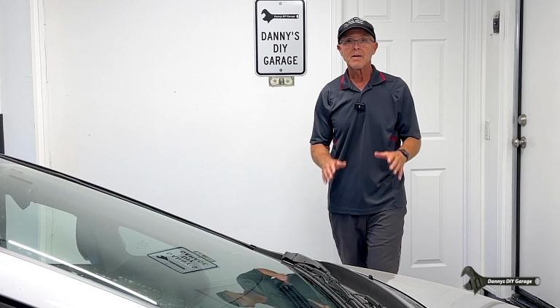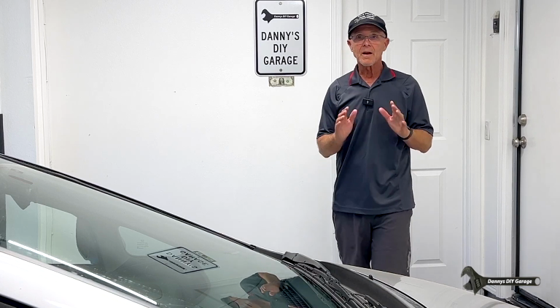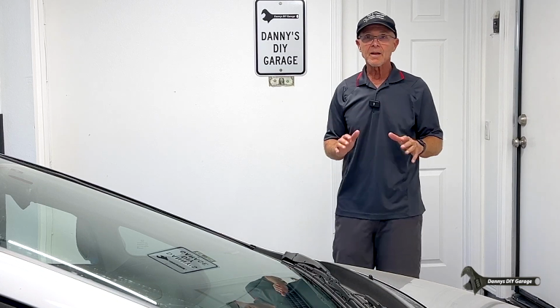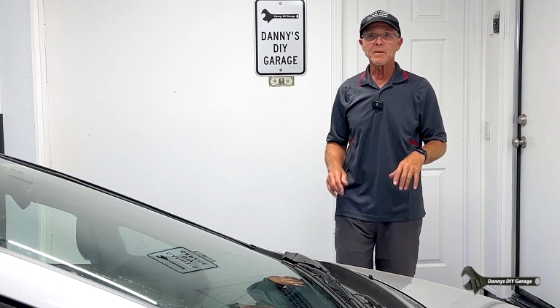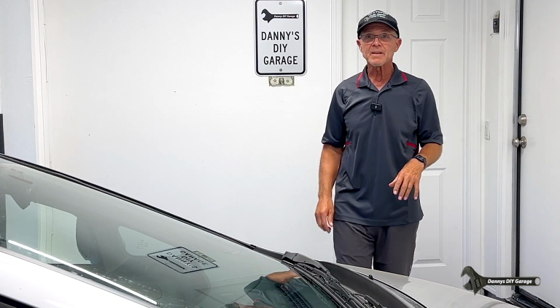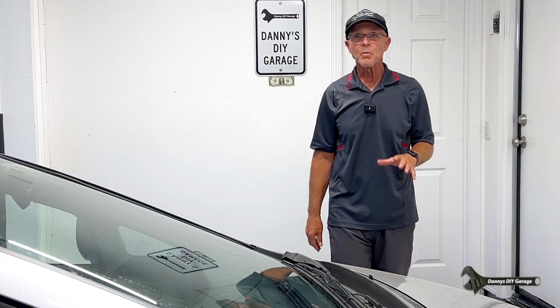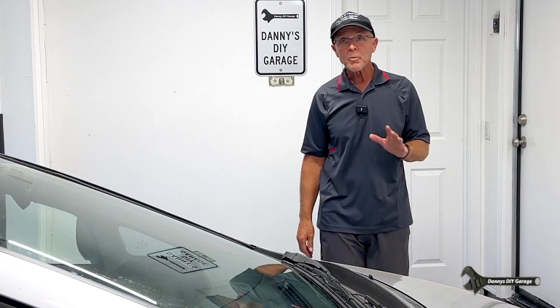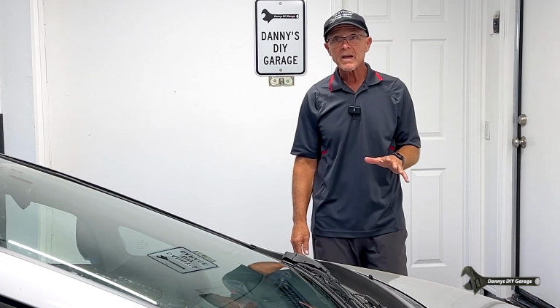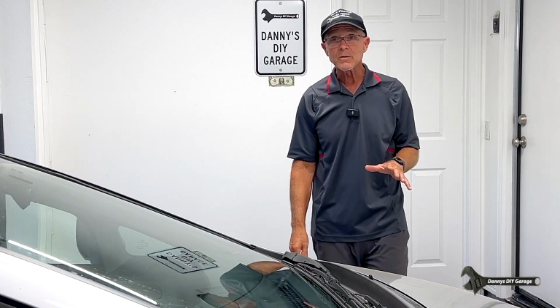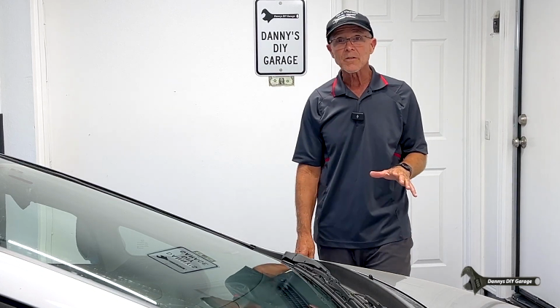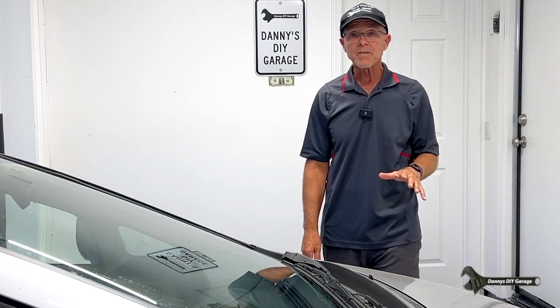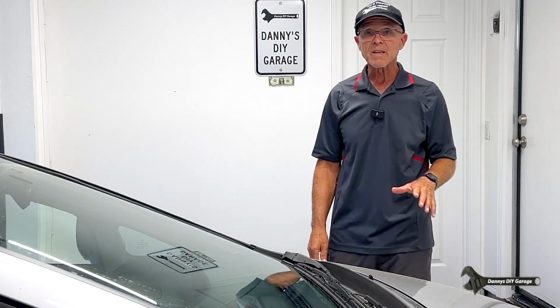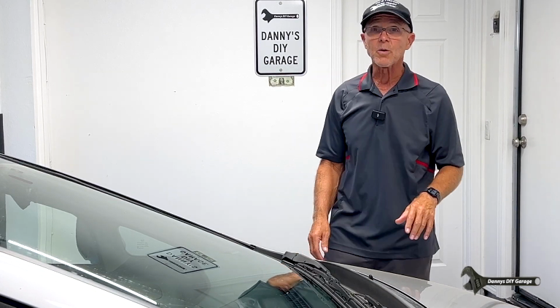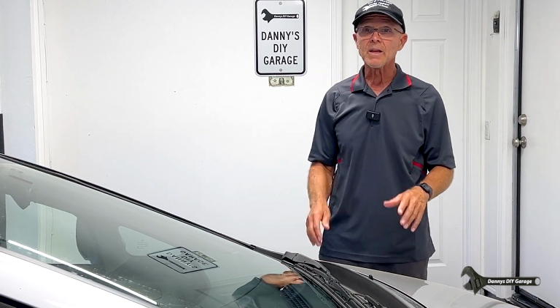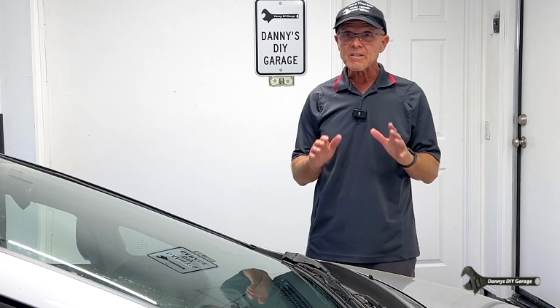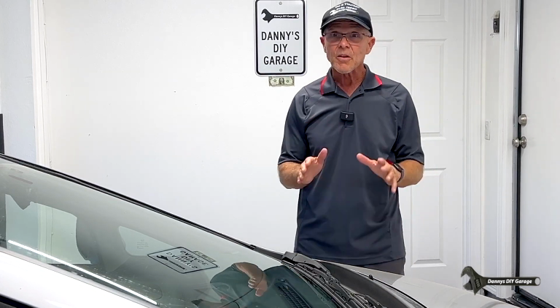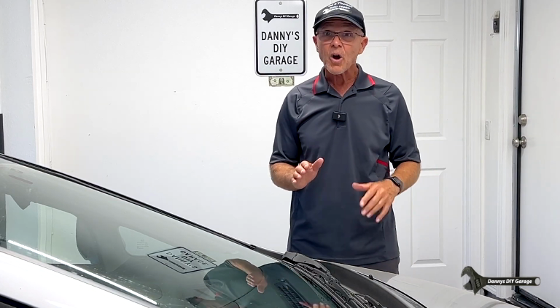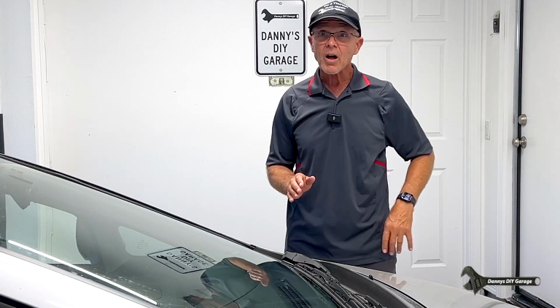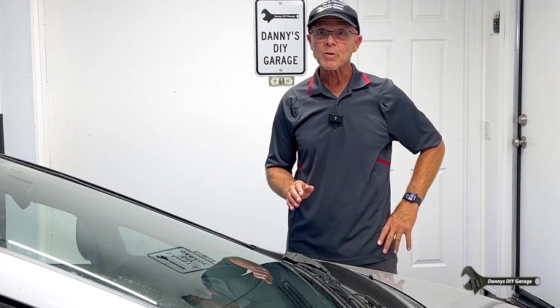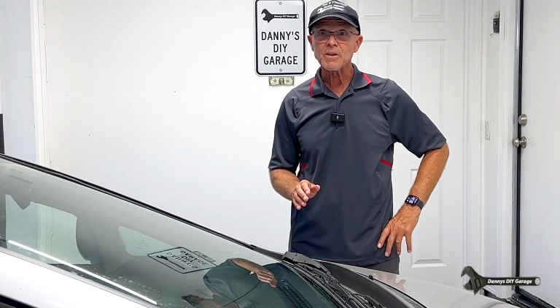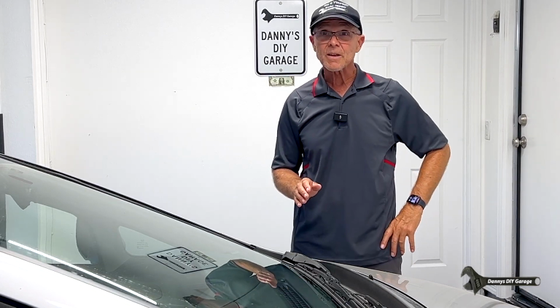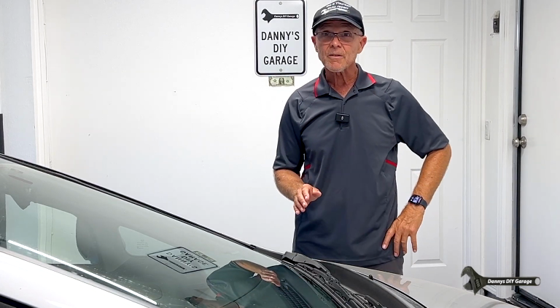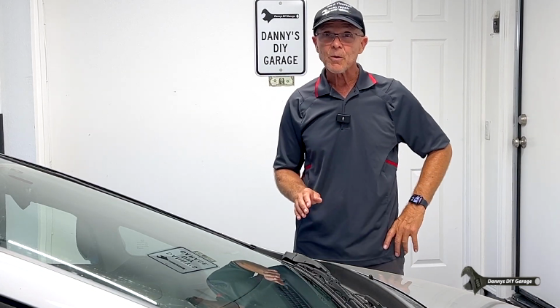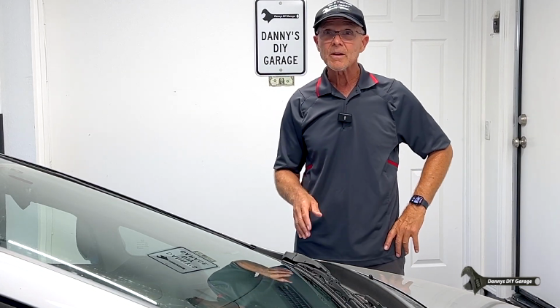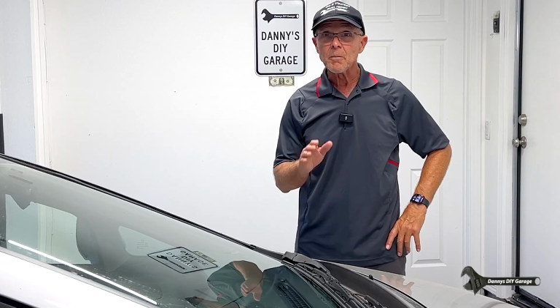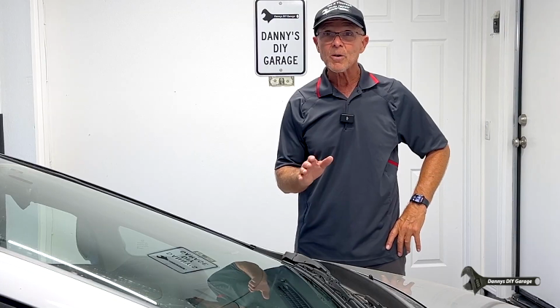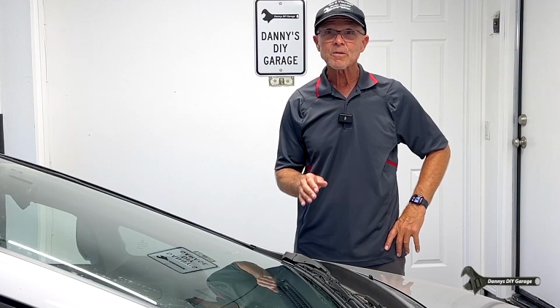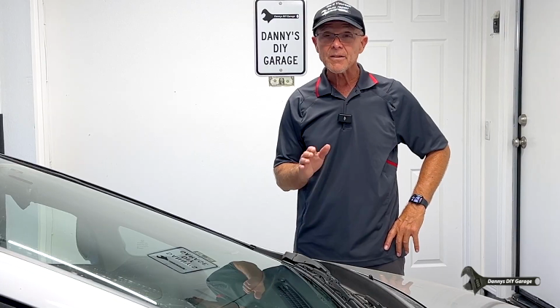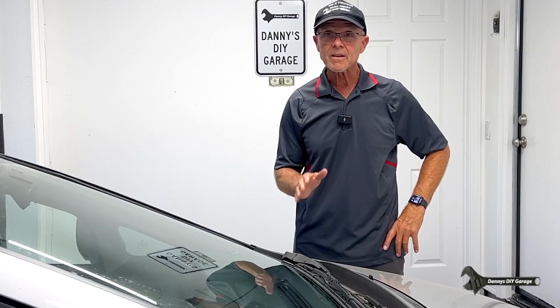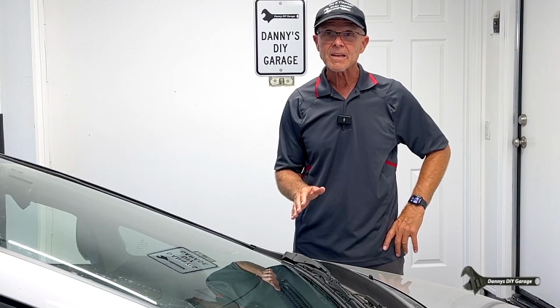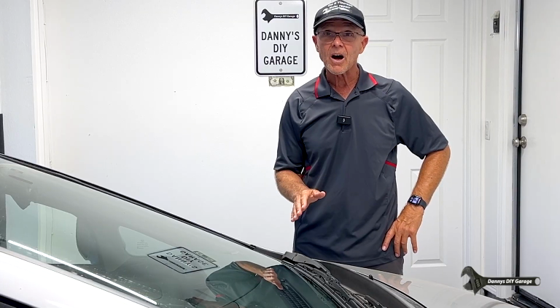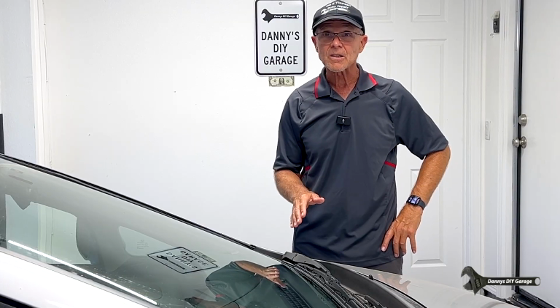Hi, I'm Danny. Welcome back to another video. It's another hot one here in California, and tomorrow's even going to get hotter.